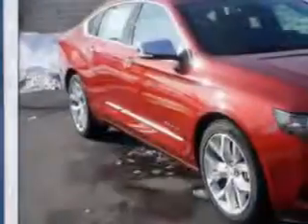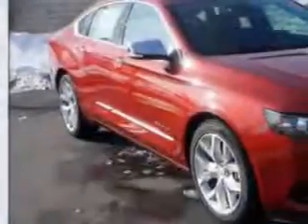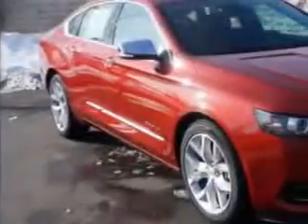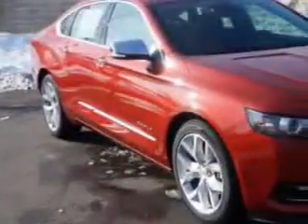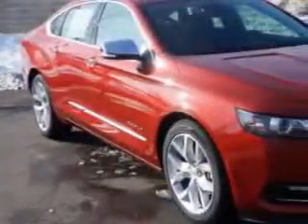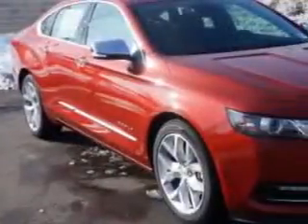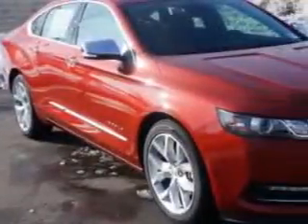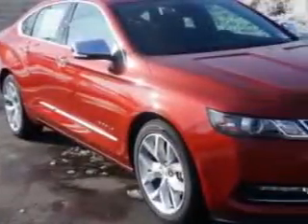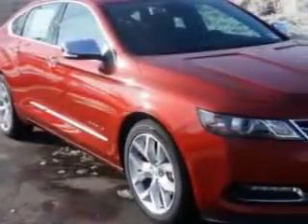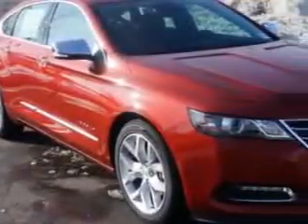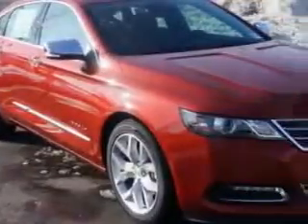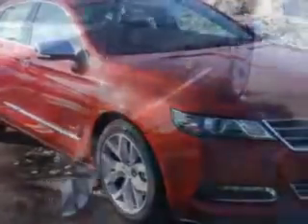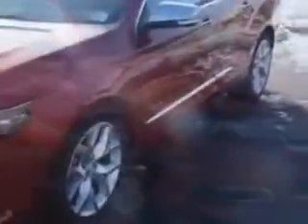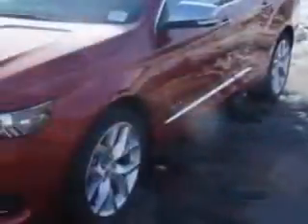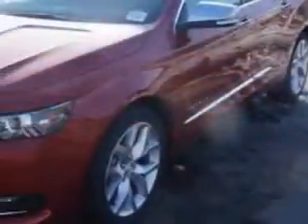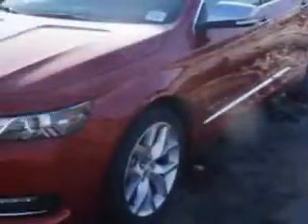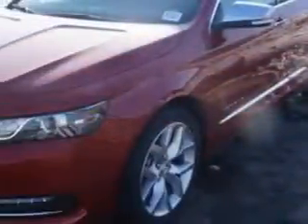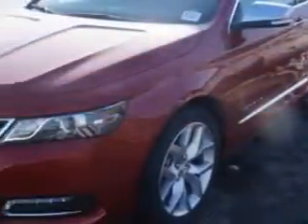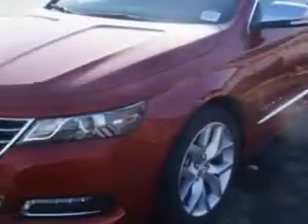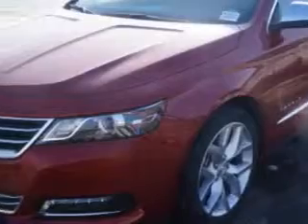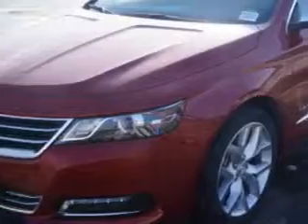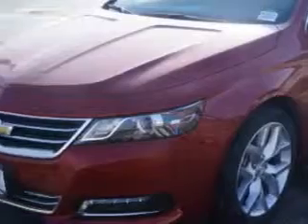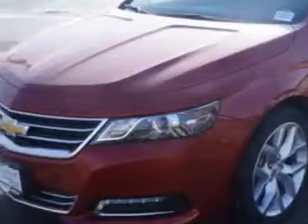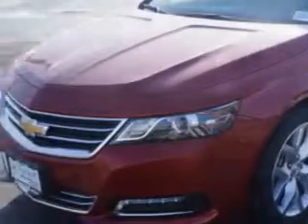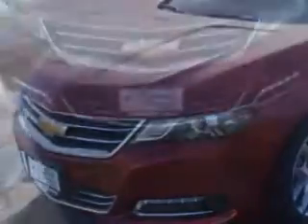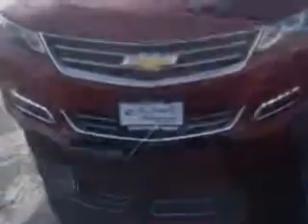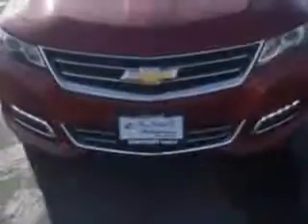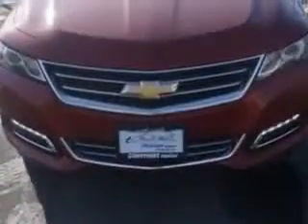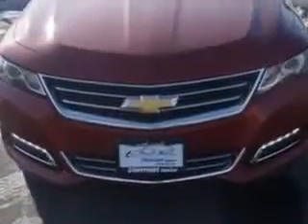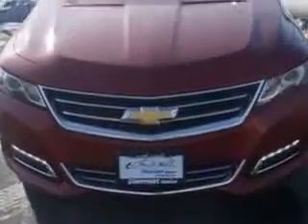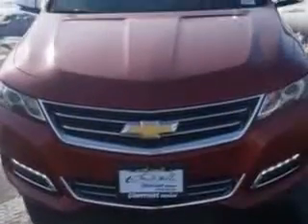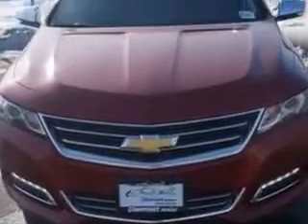Imagine driving this spice red 2014 Chevrolet Impala Sedan LTZ, equipped with a 6-cylinder engine and an automatic transmission.